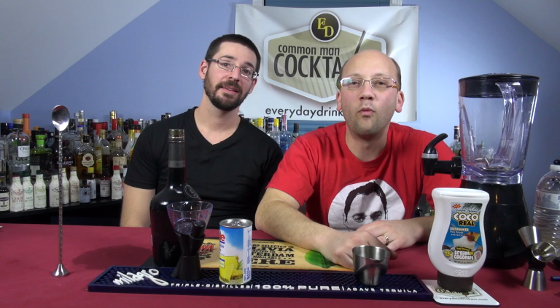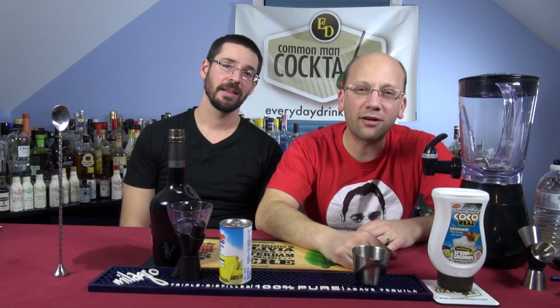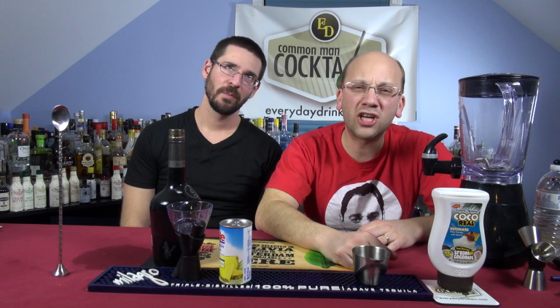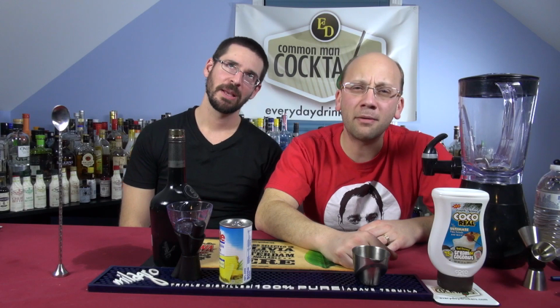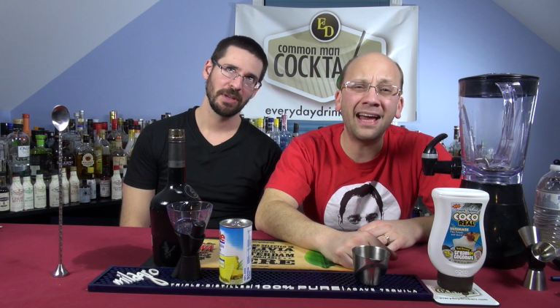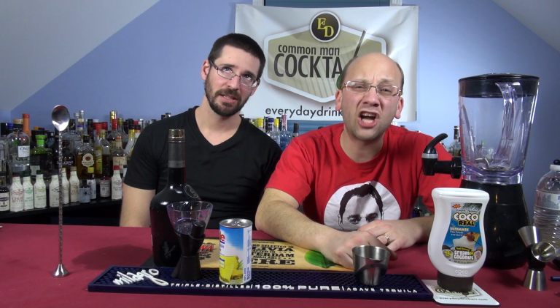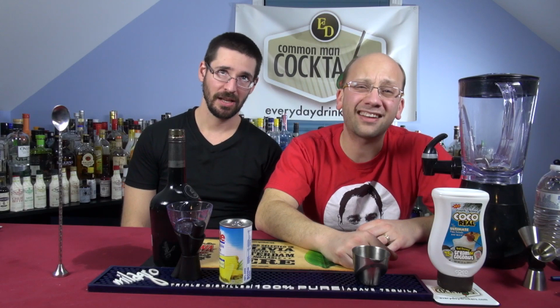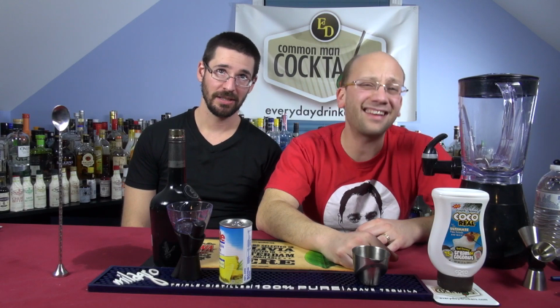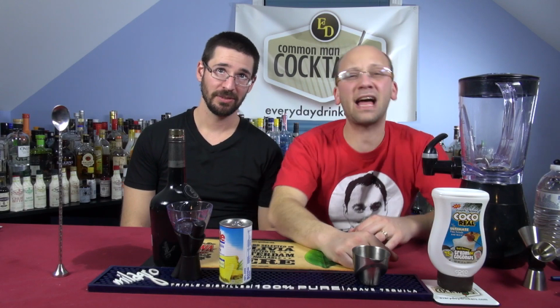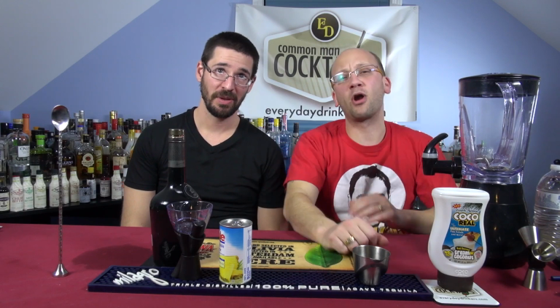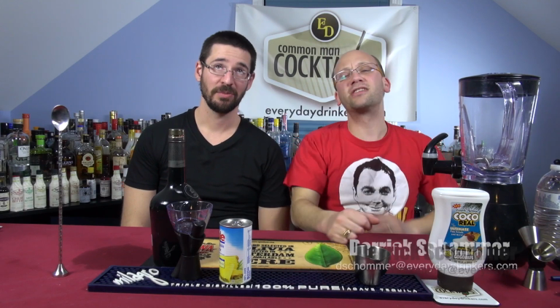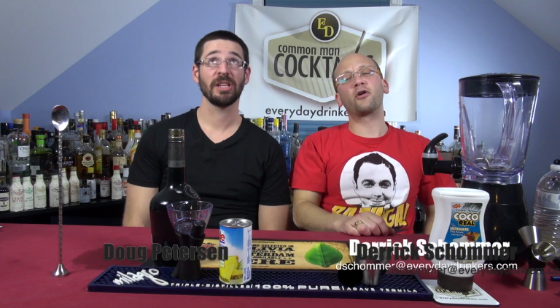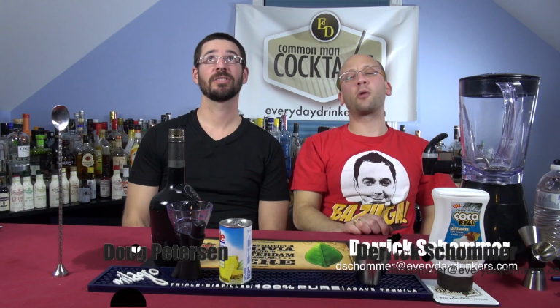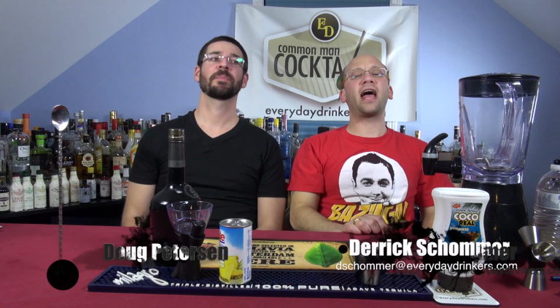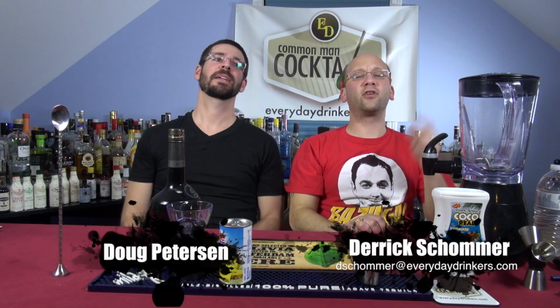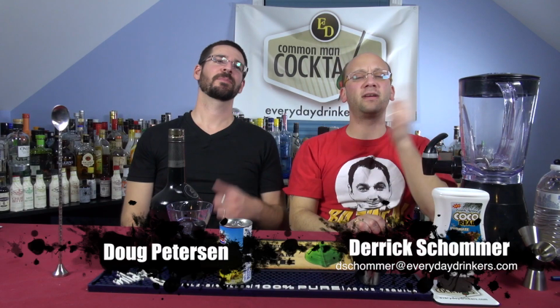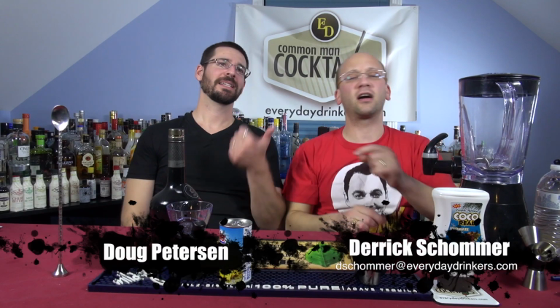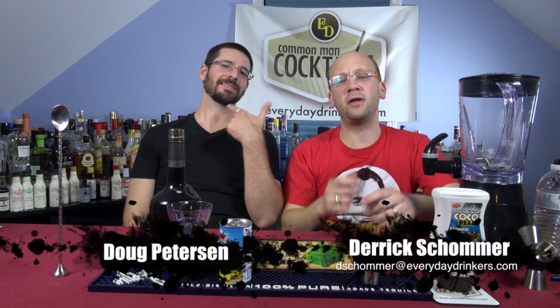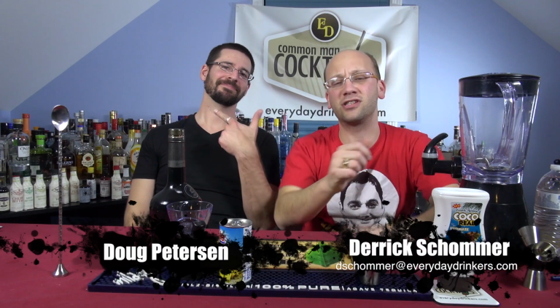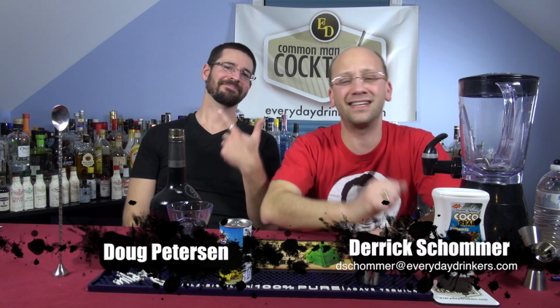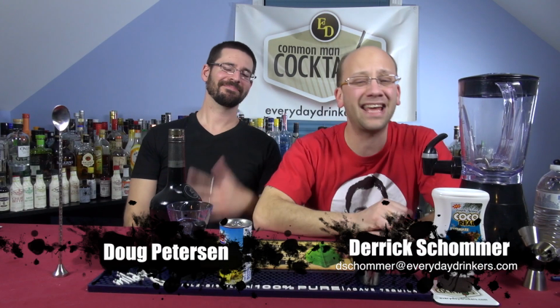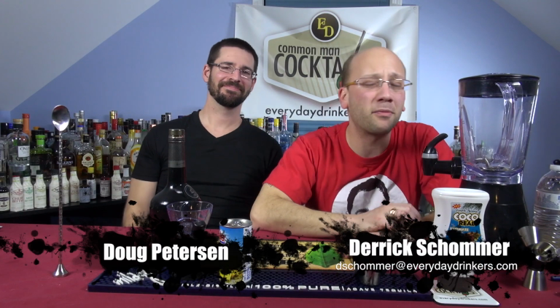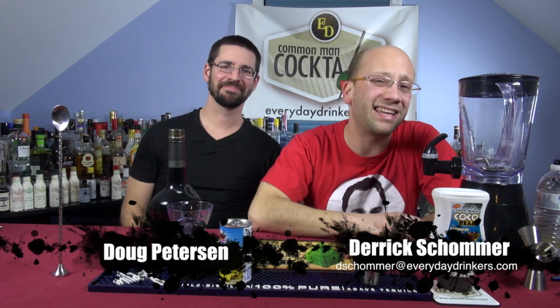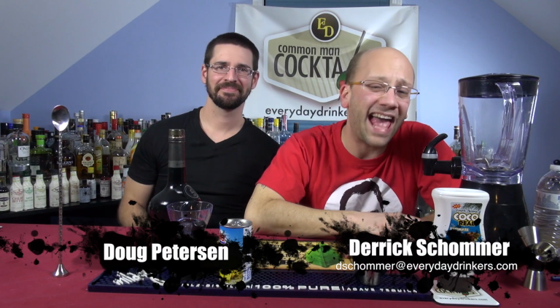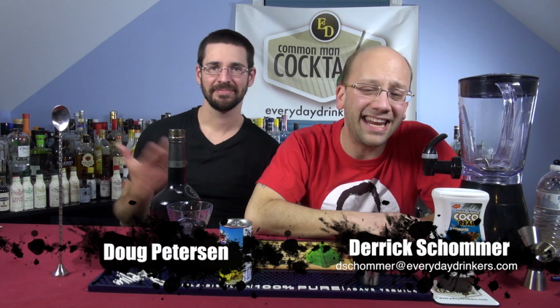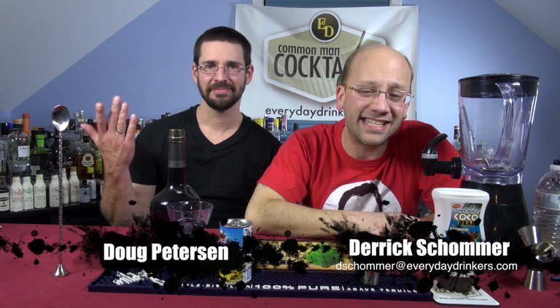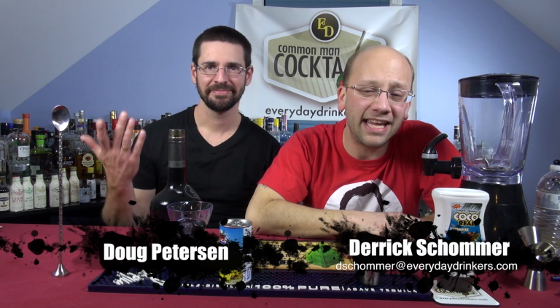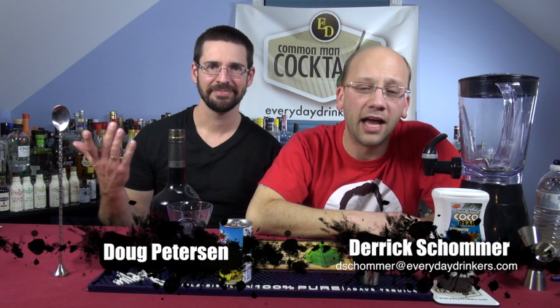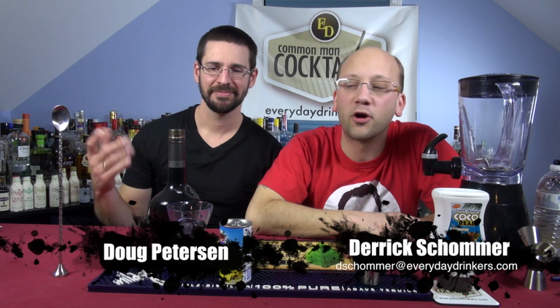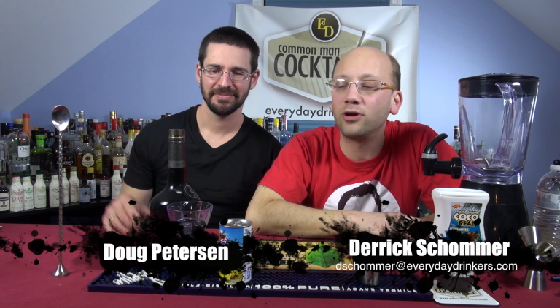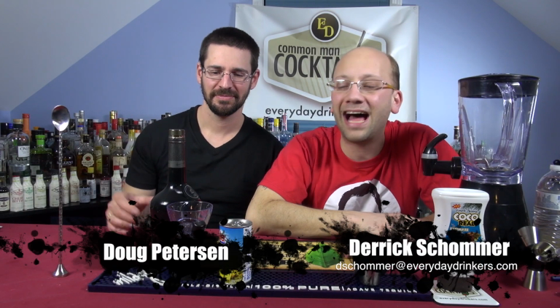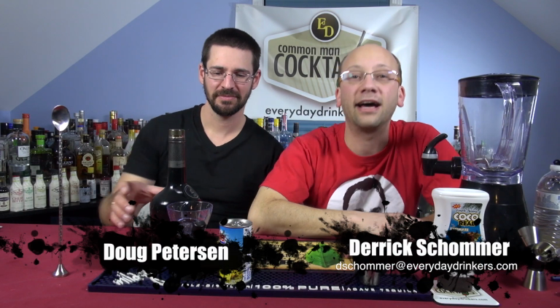Welcome to Common Man Cocktails. I'm your host Derek Showman, and I have with me Doug Peterson. Today we're making the Hennessy Colada.